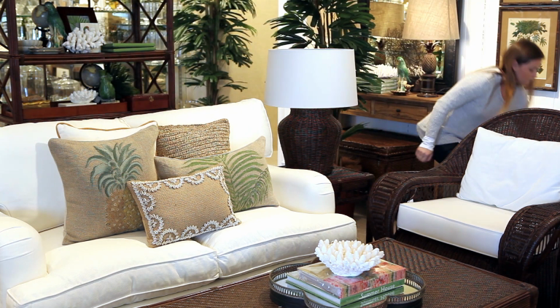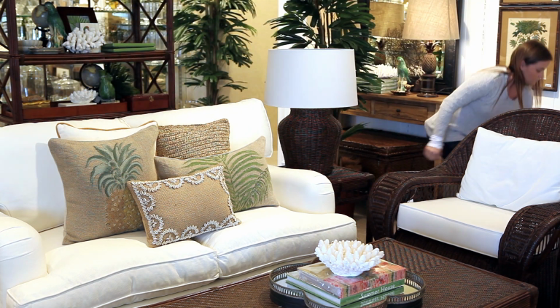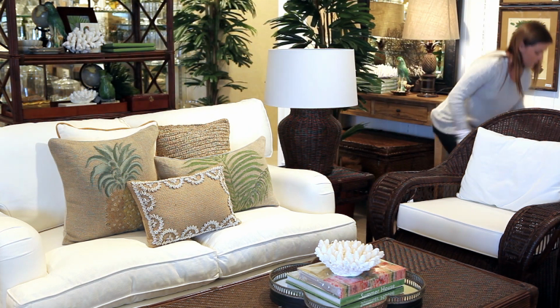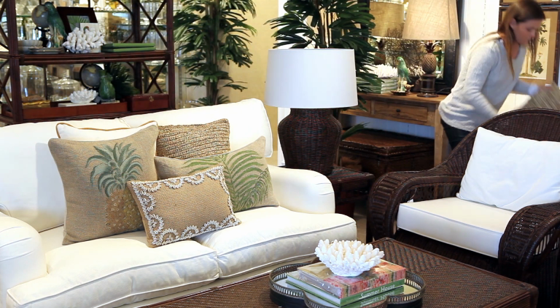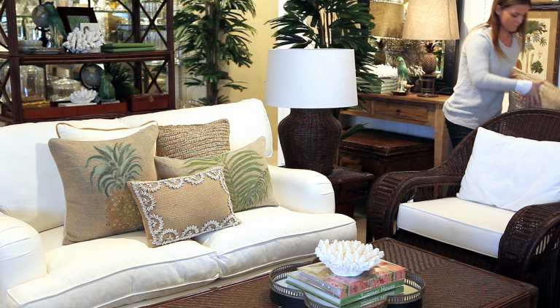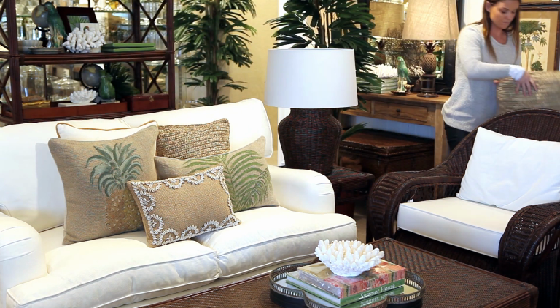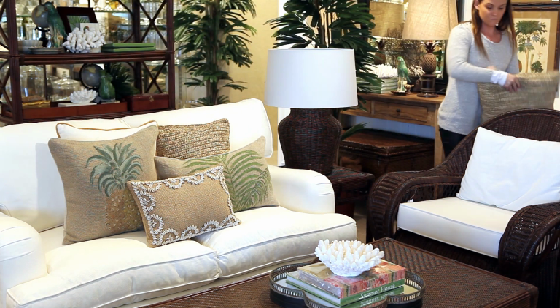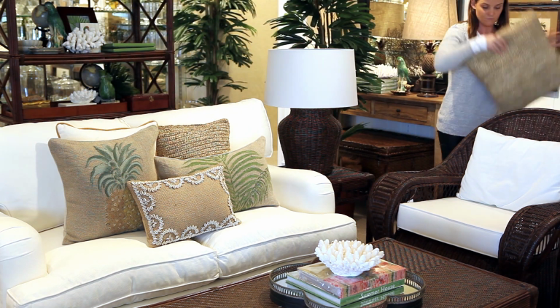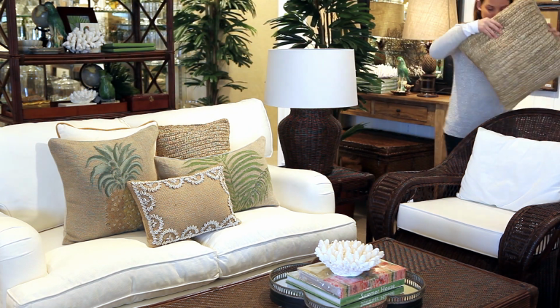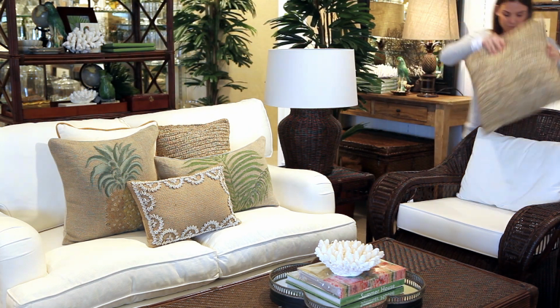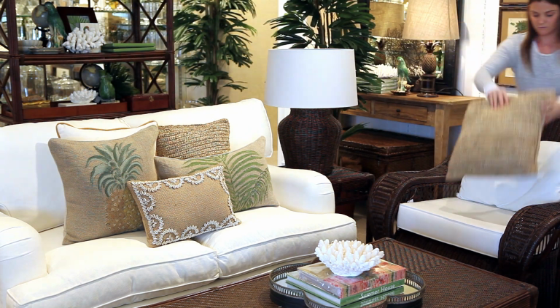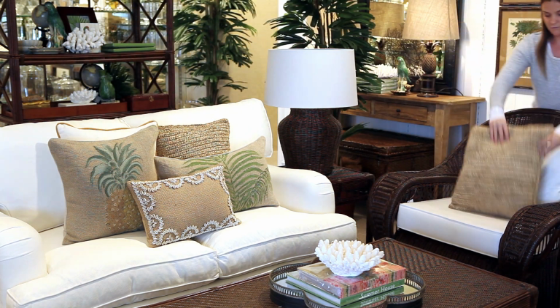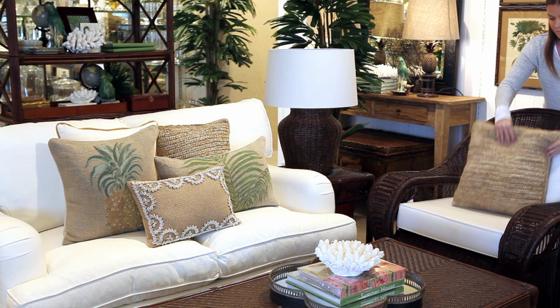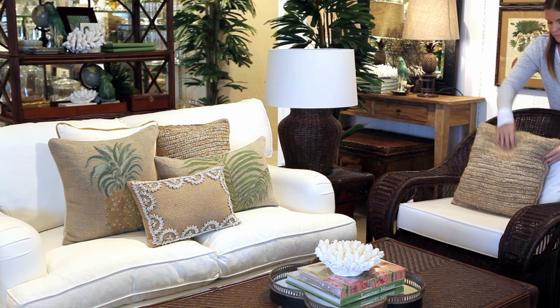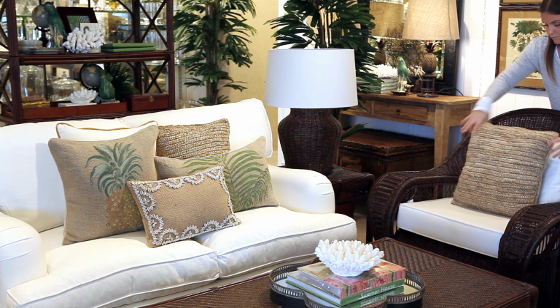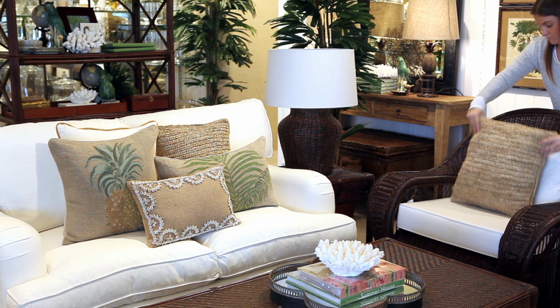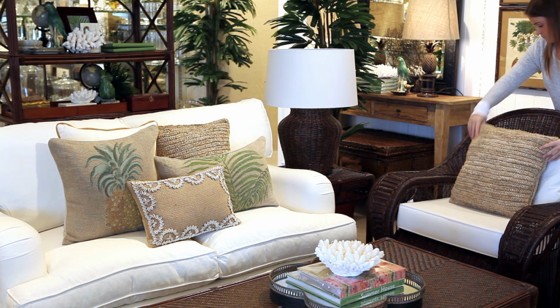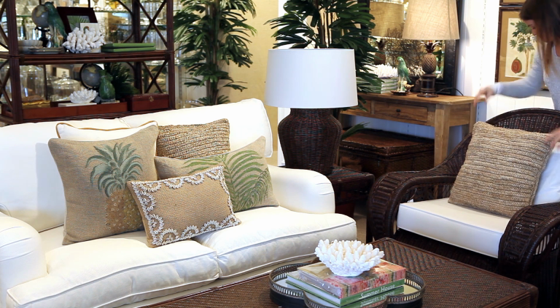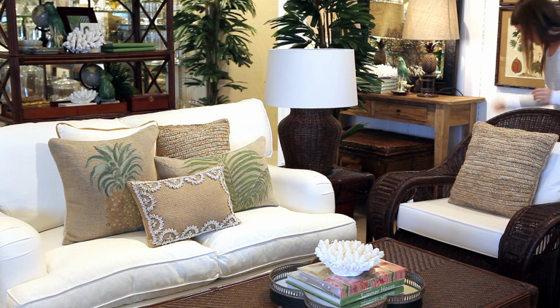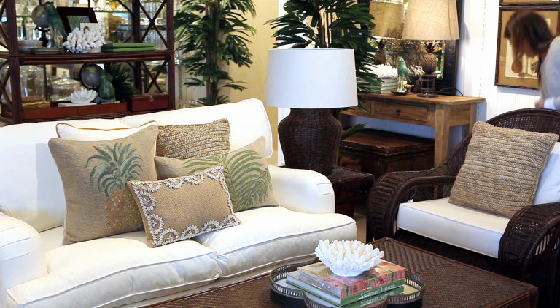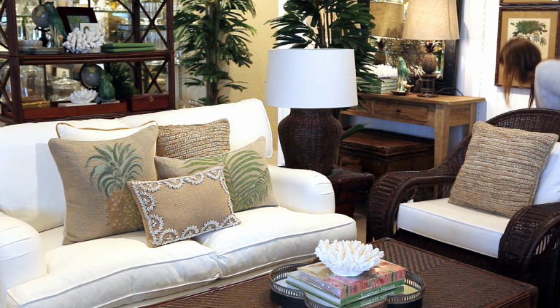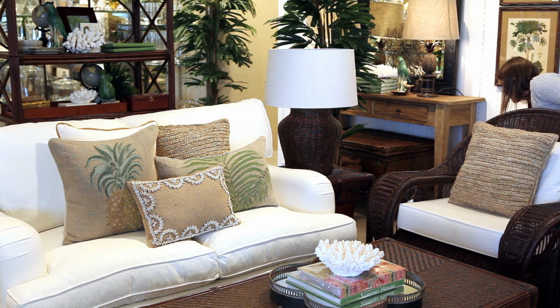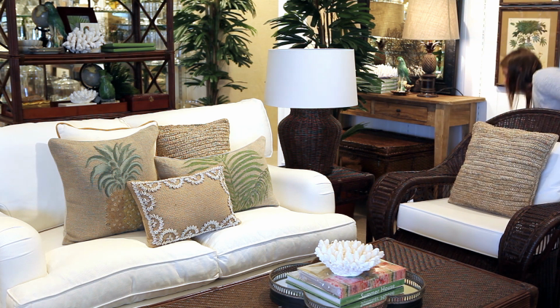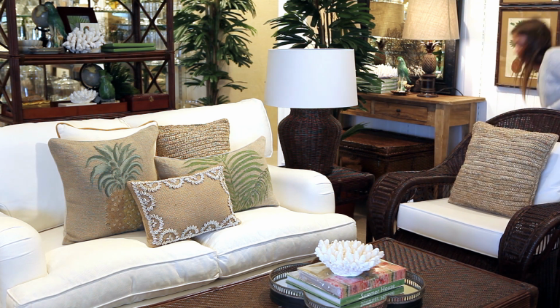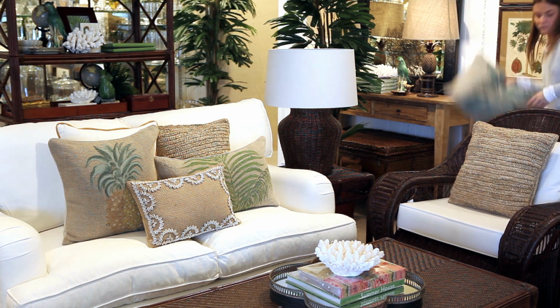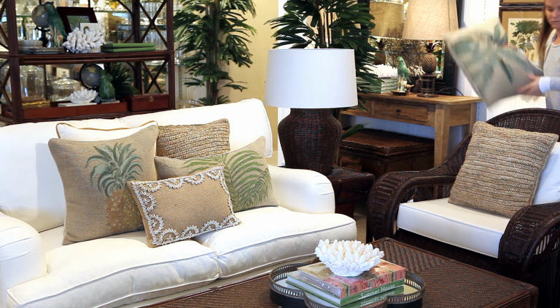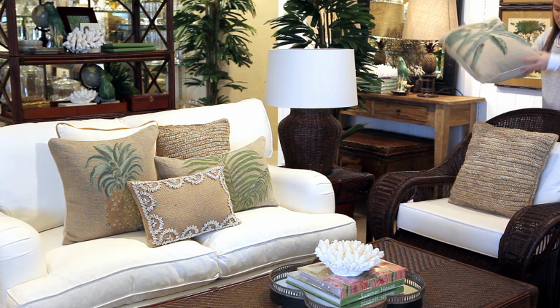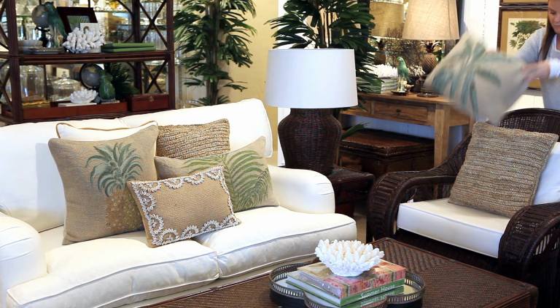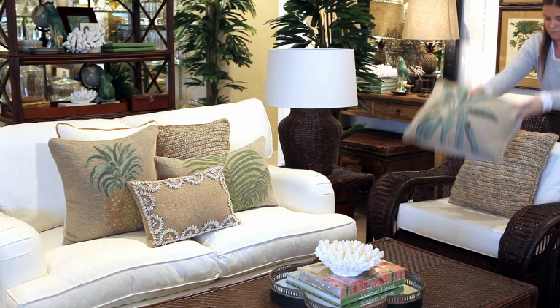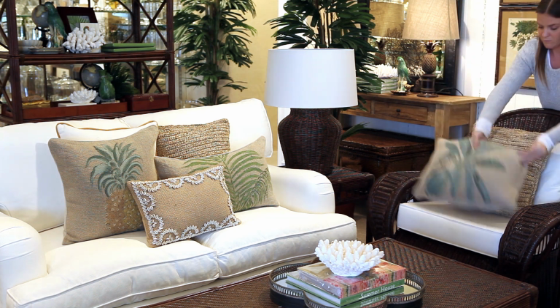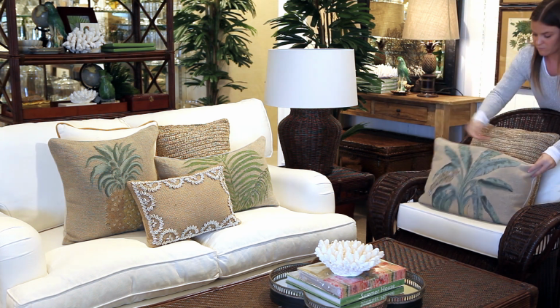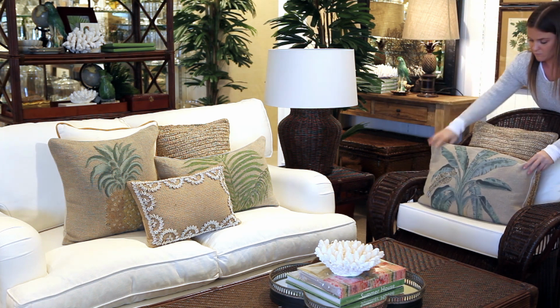It's a great idea to use similar cushions on your armchair to create a cohesive feel to the entire room.